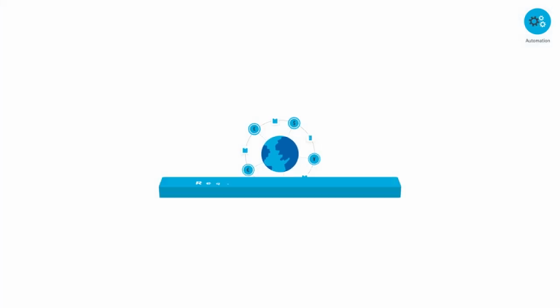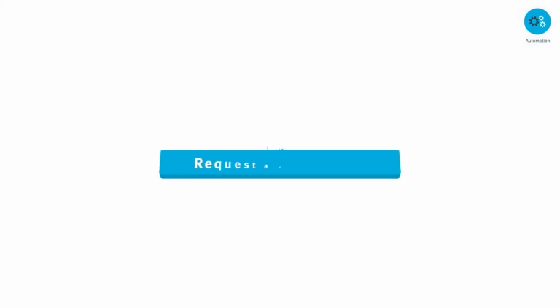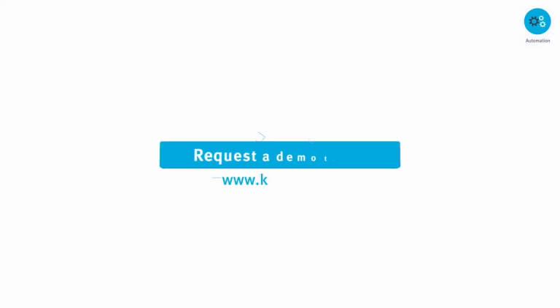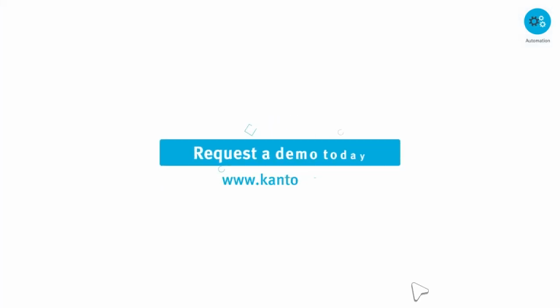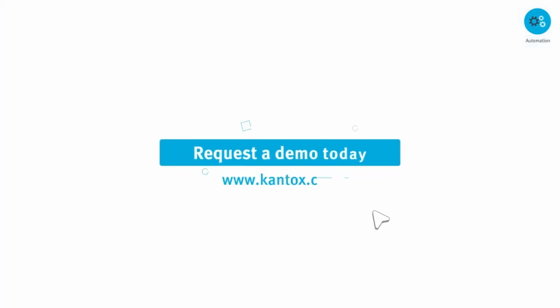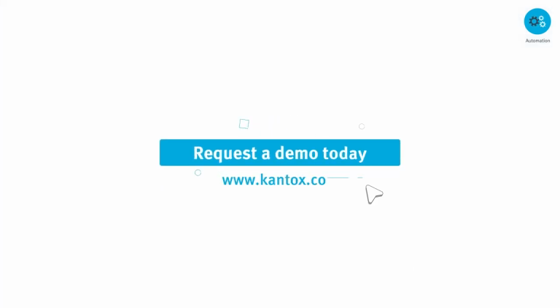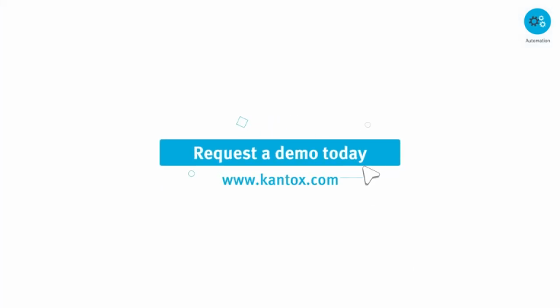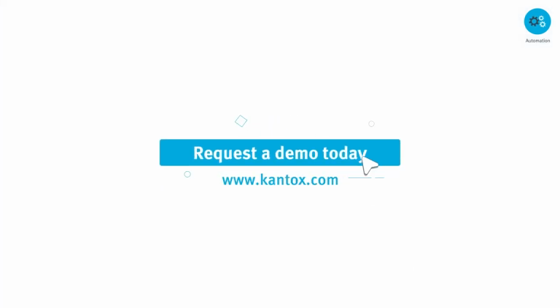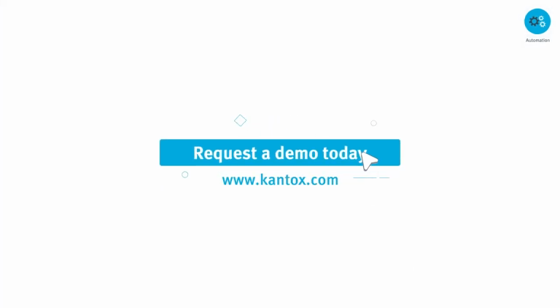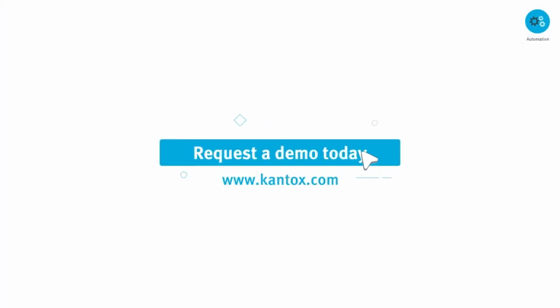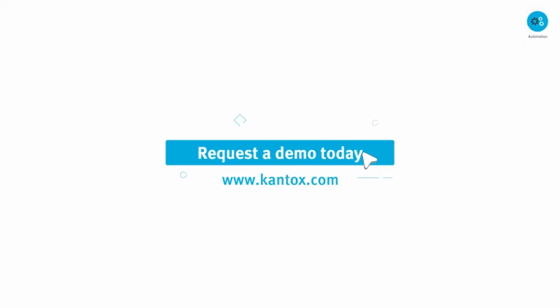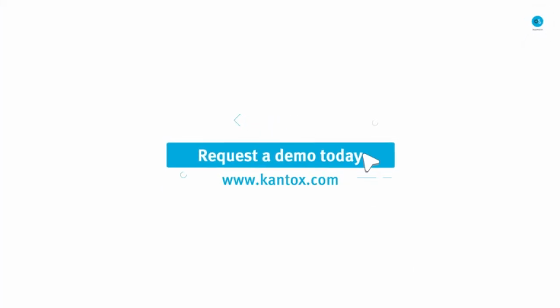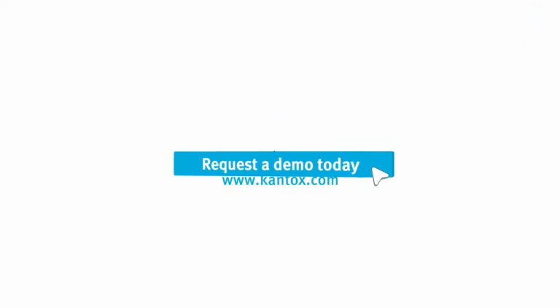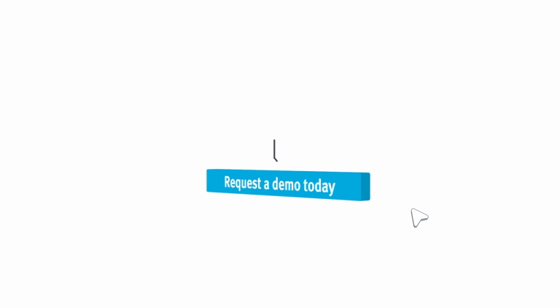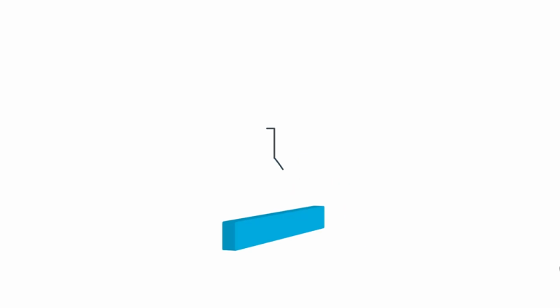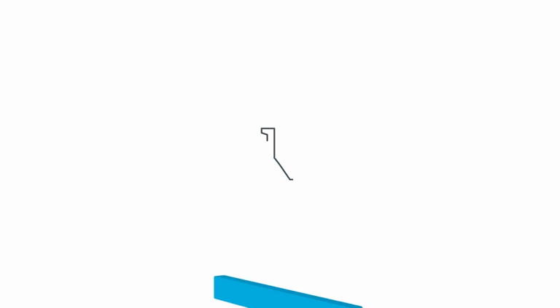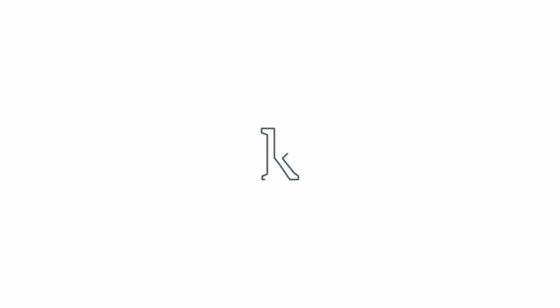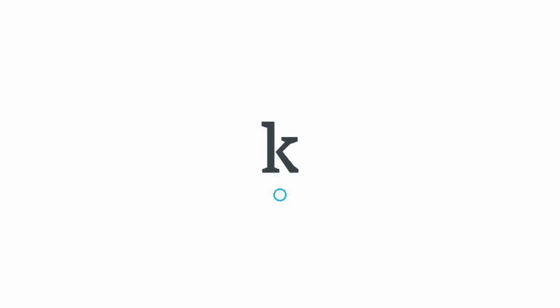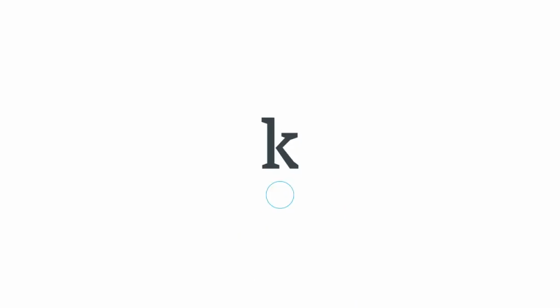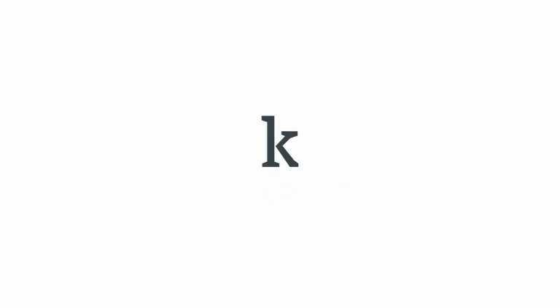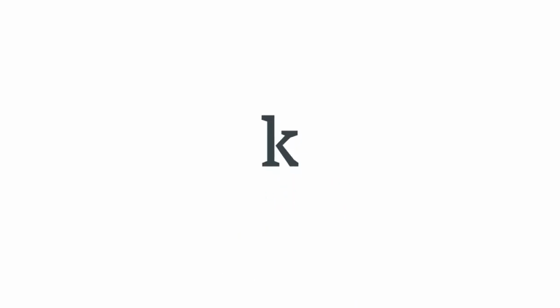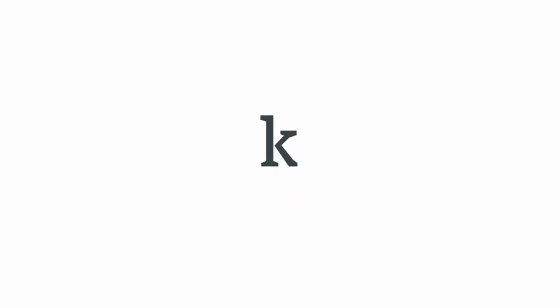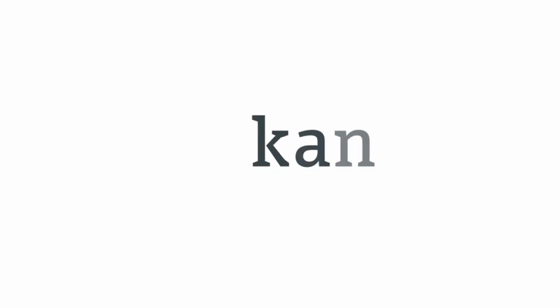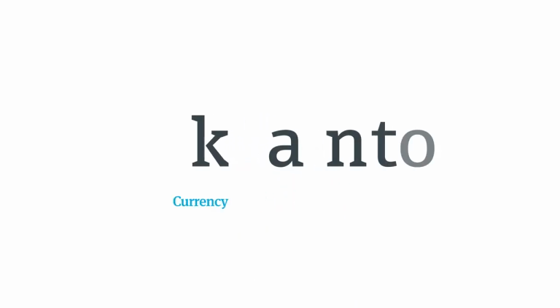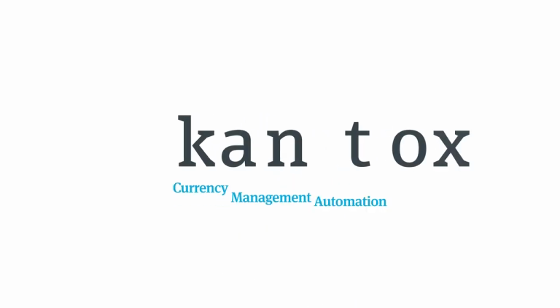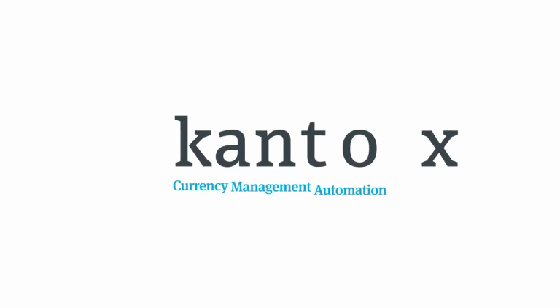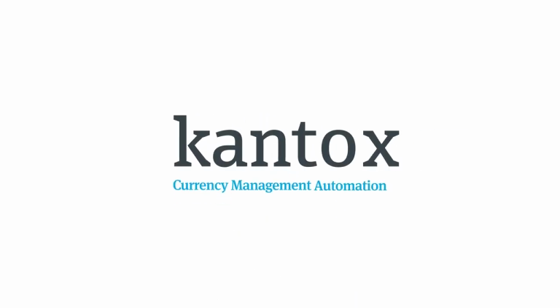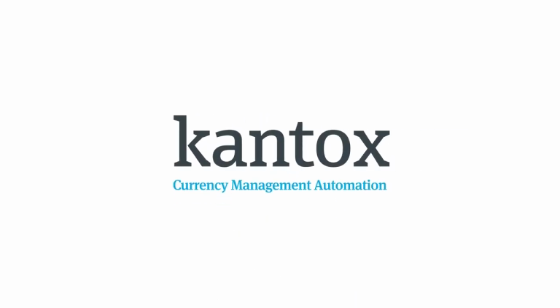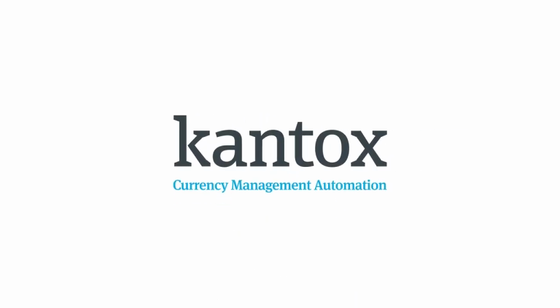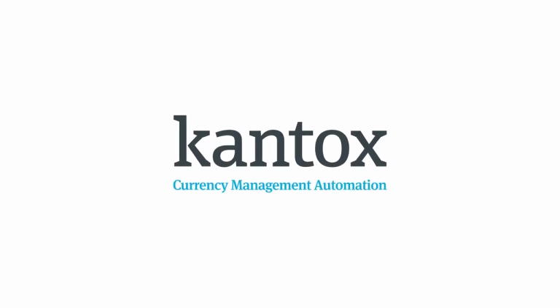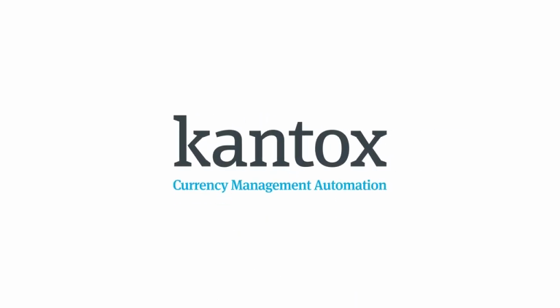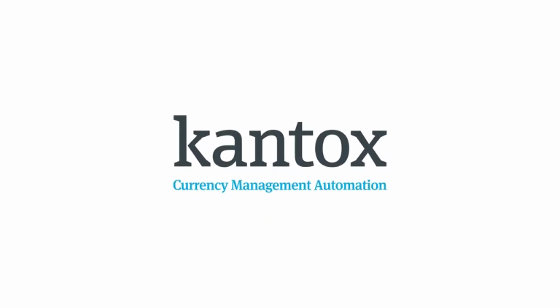Request a demo today. Cantox — currency management automation.